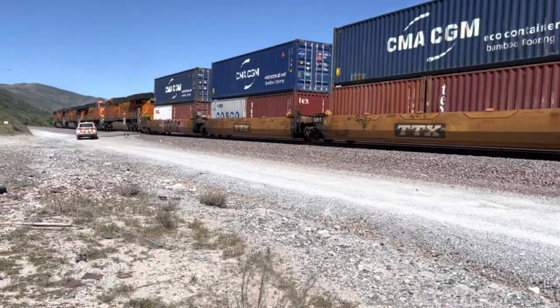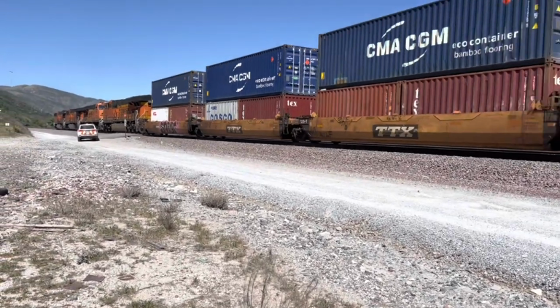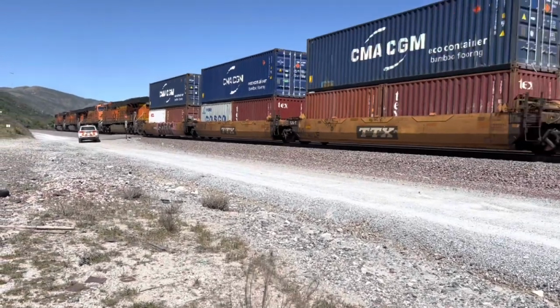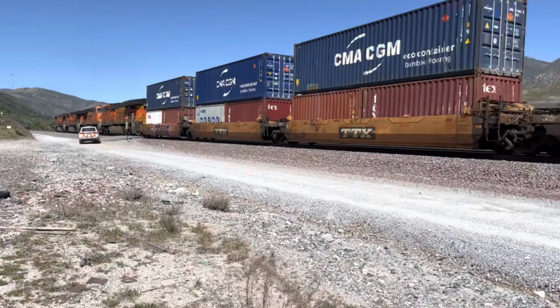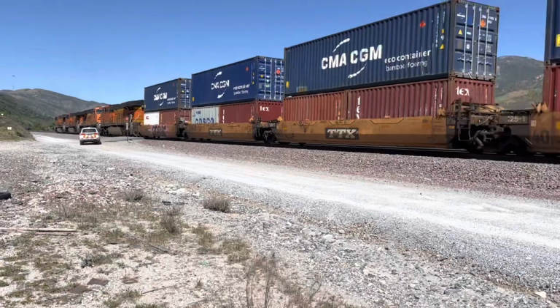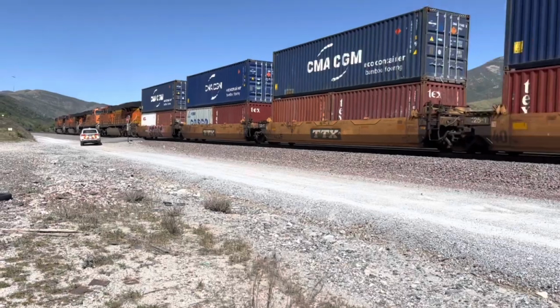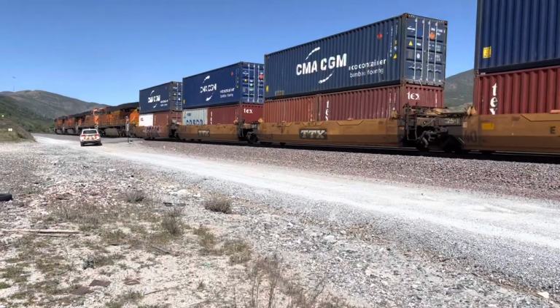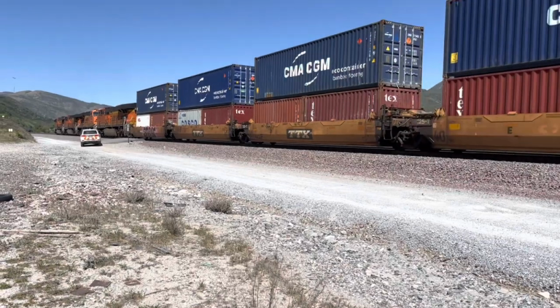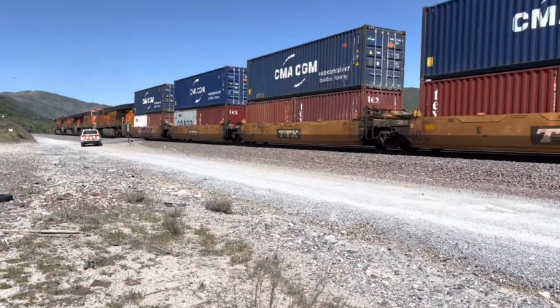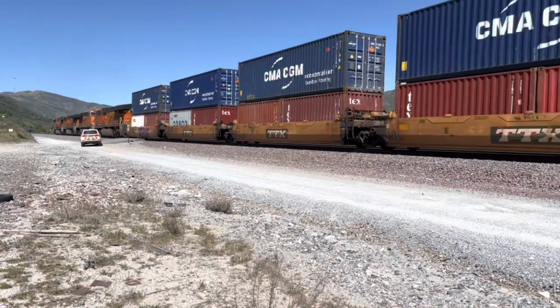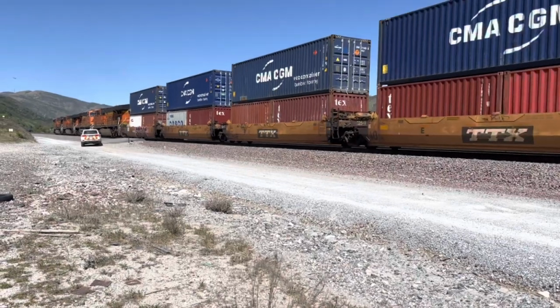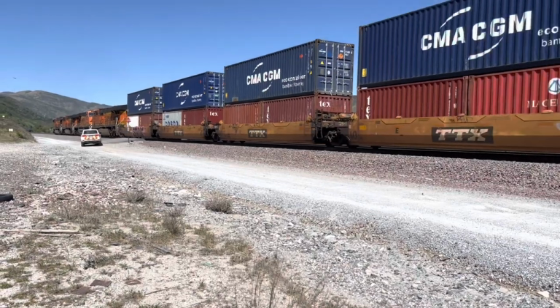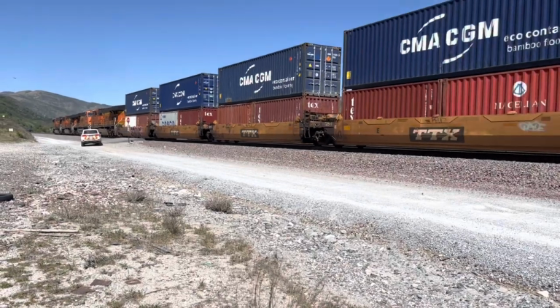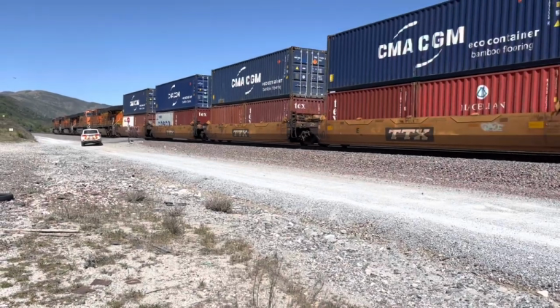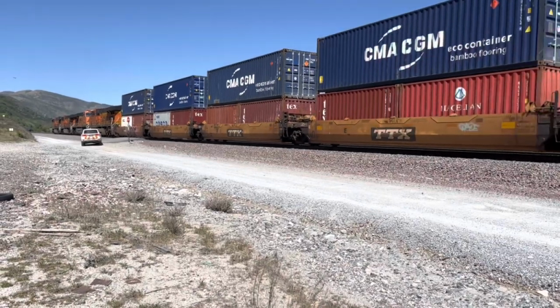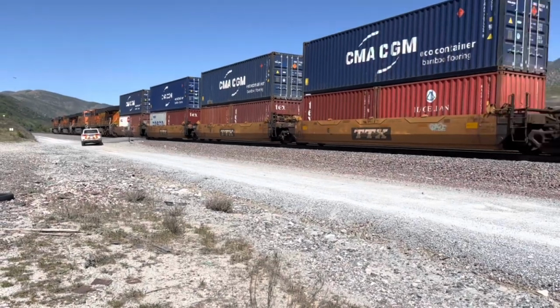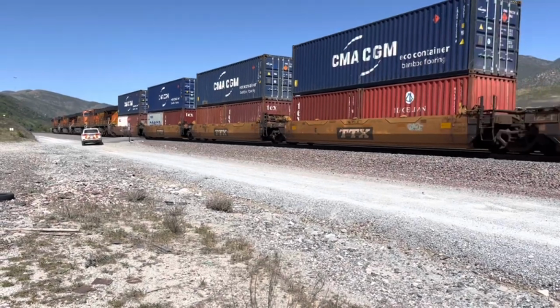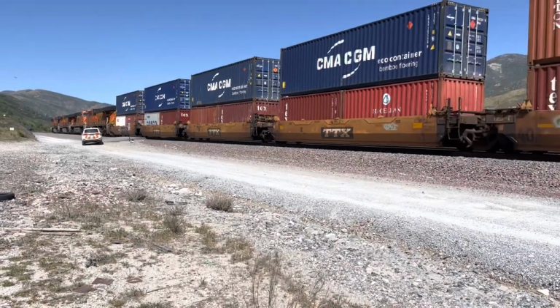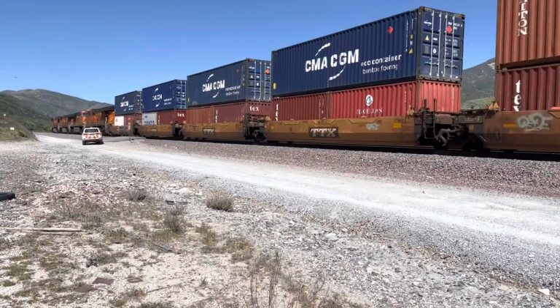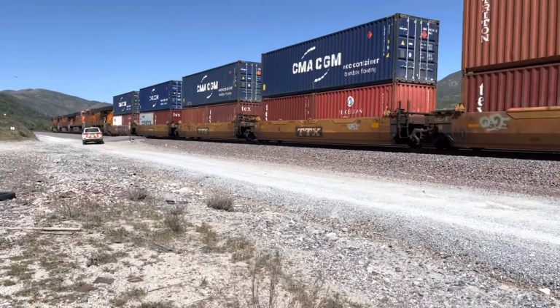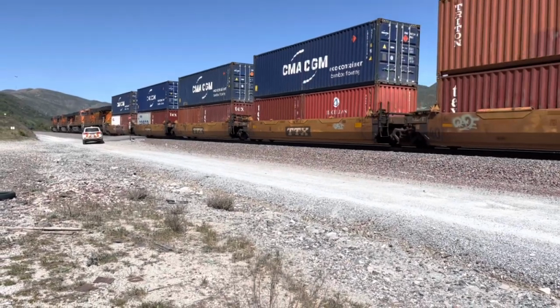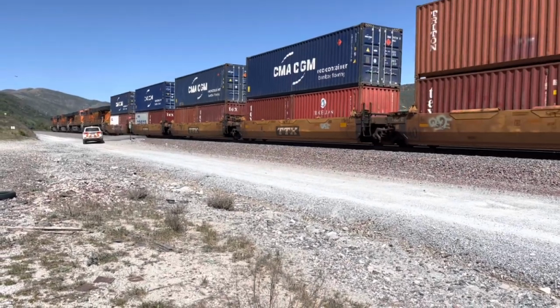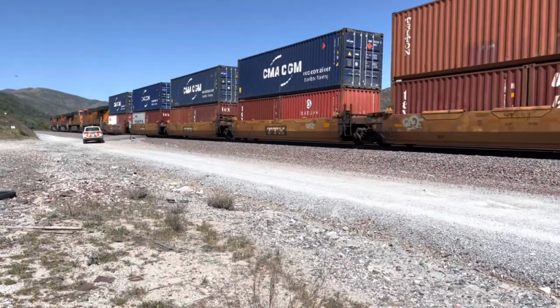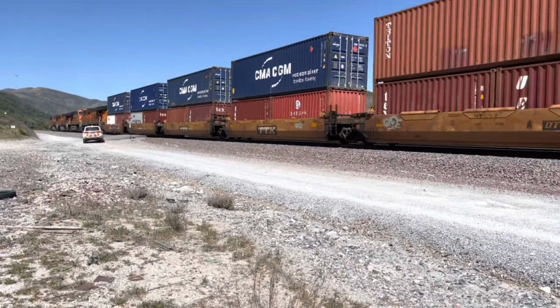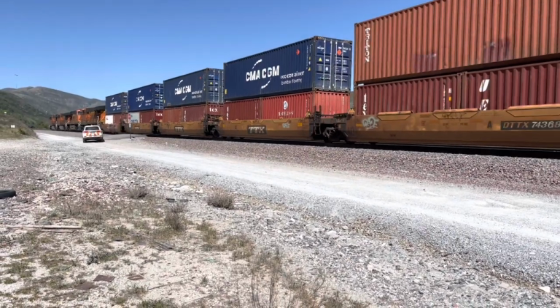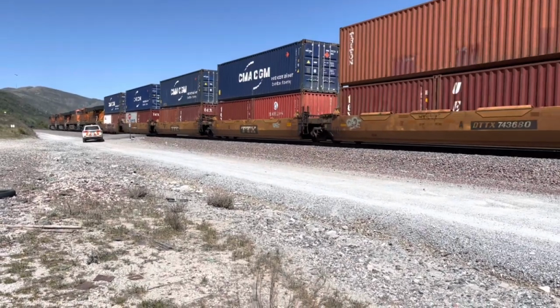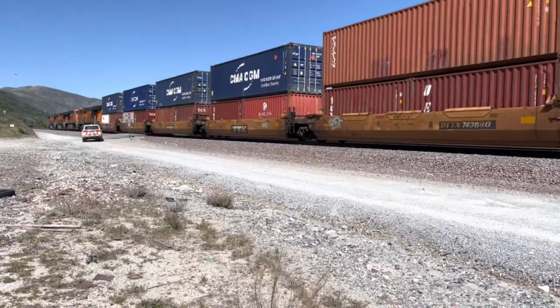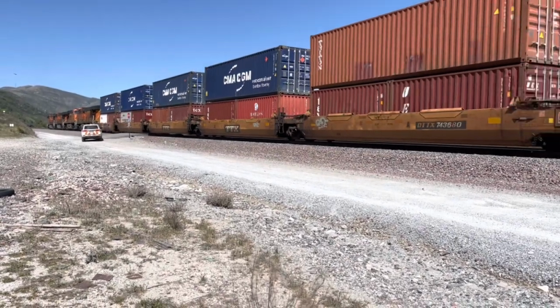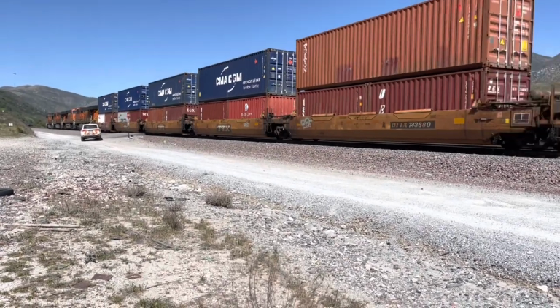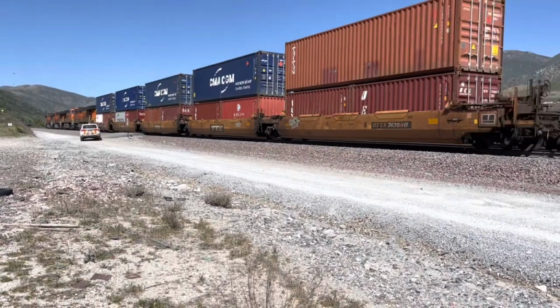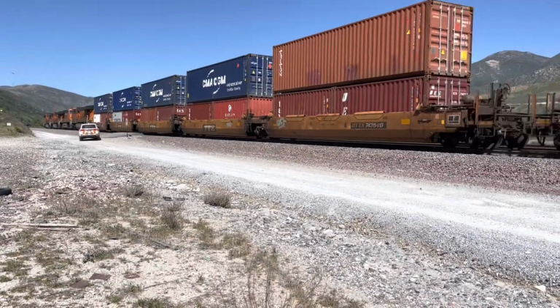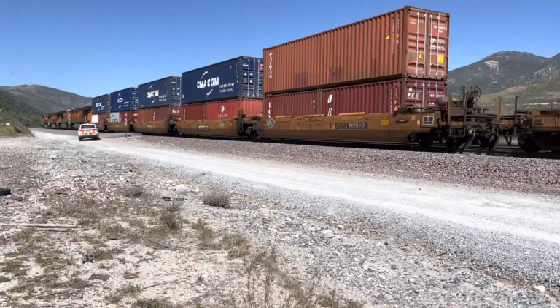I'm not sure what this vehicle is doing here. Maybe checking for open containers.